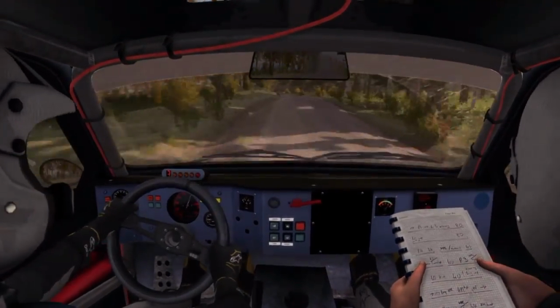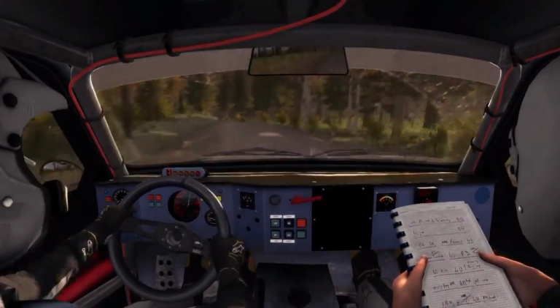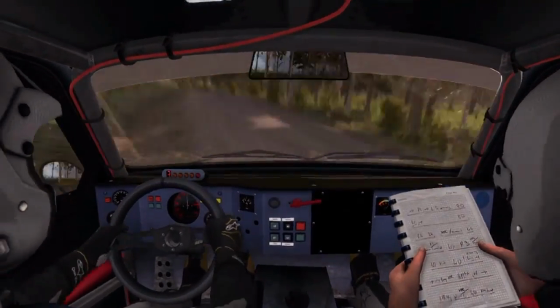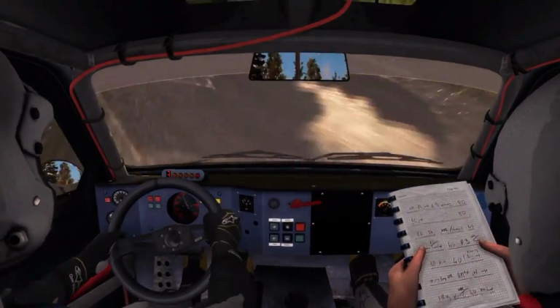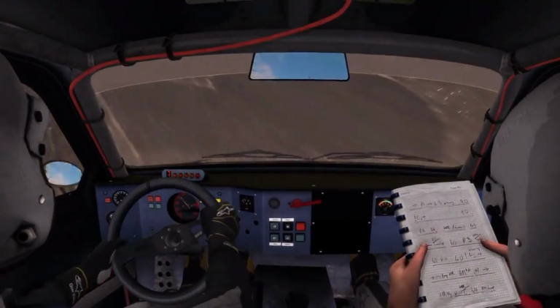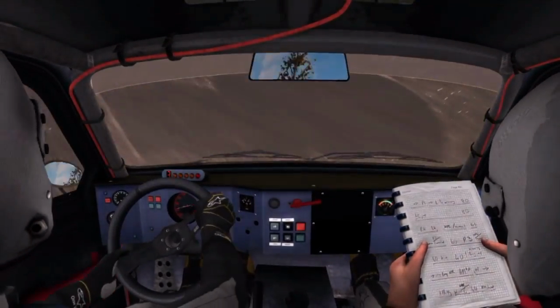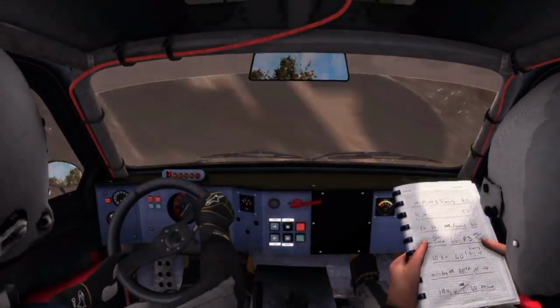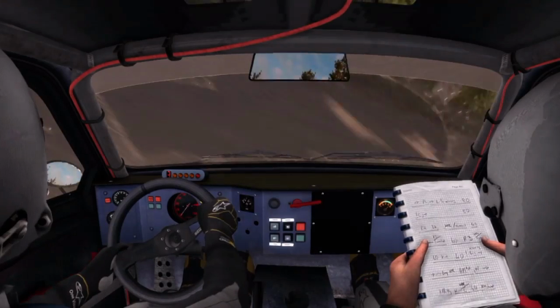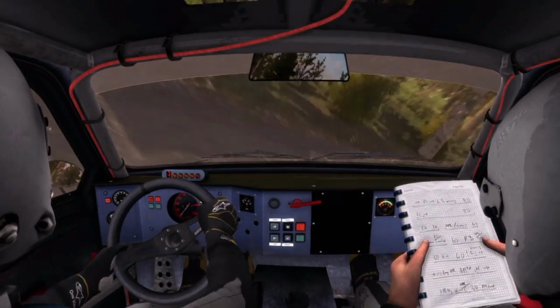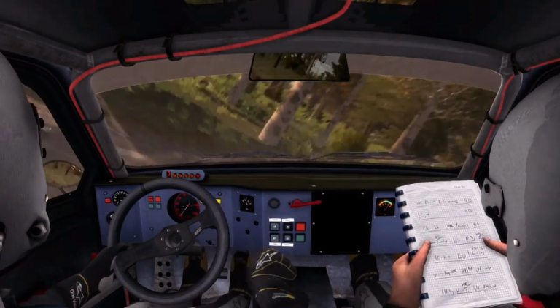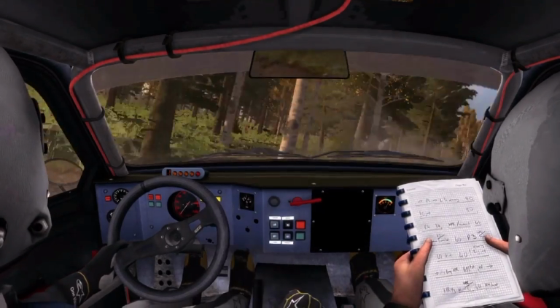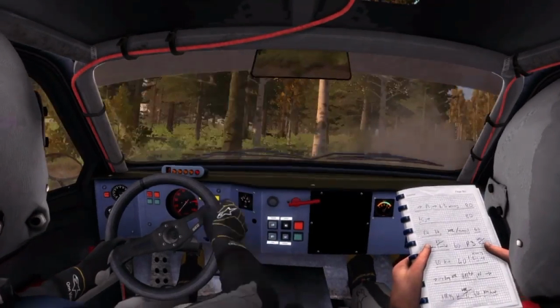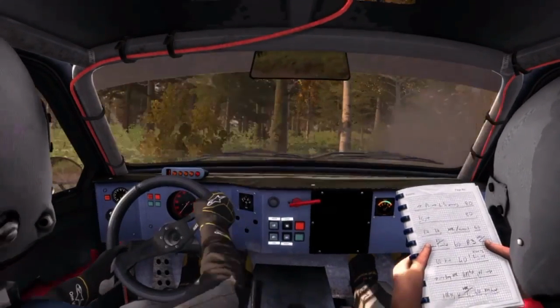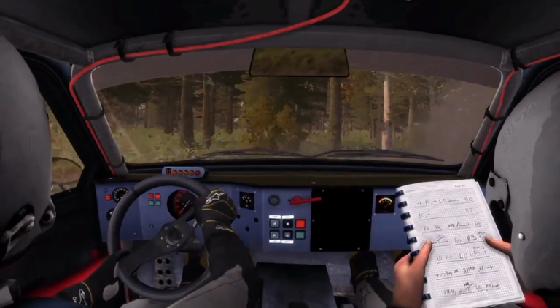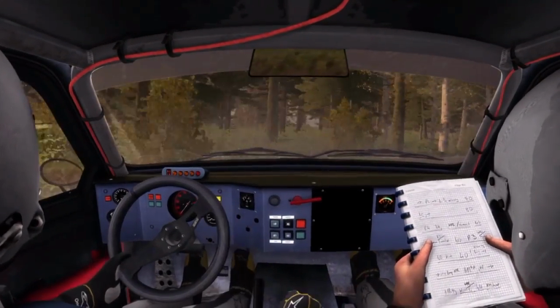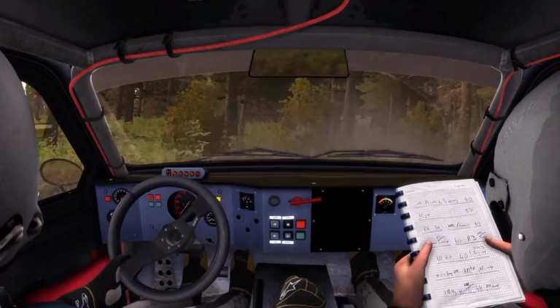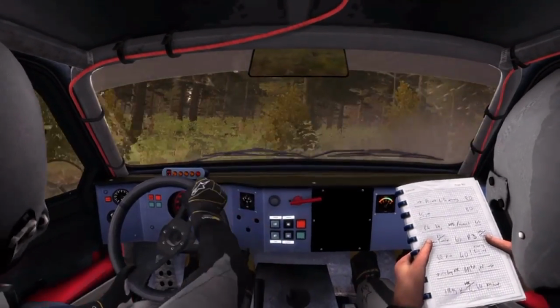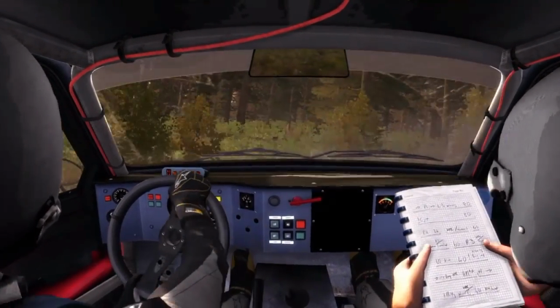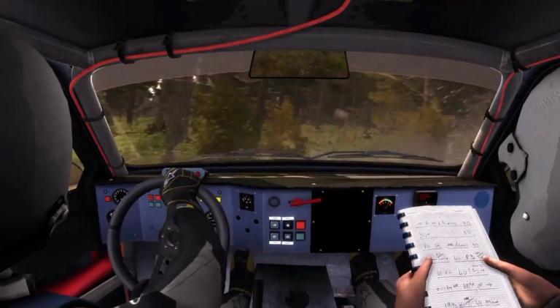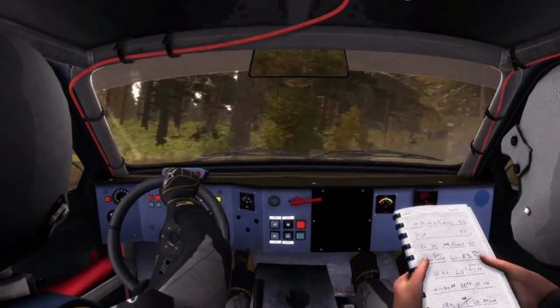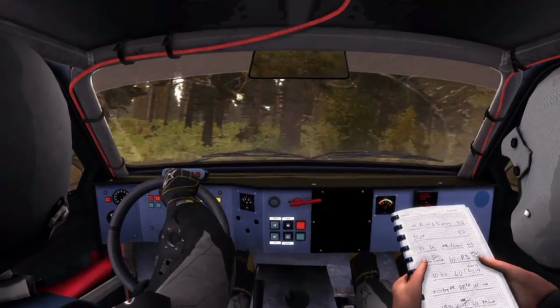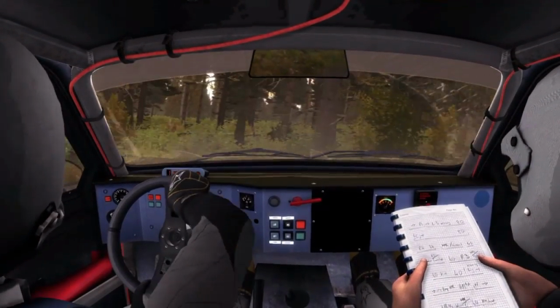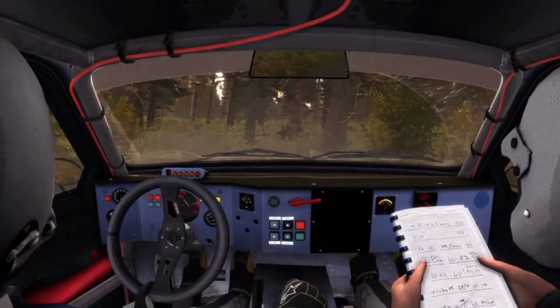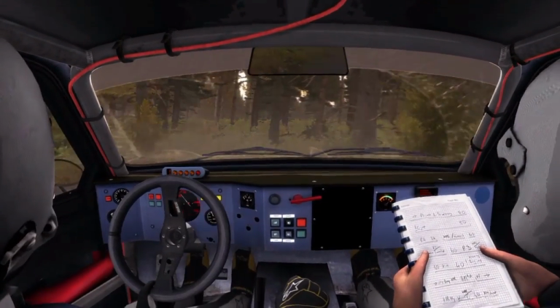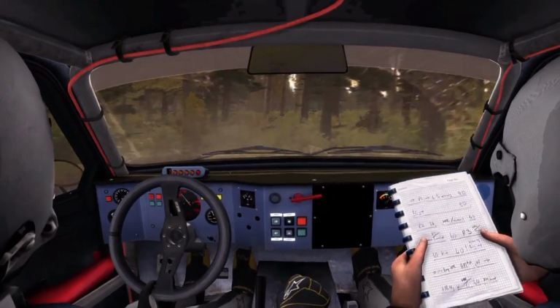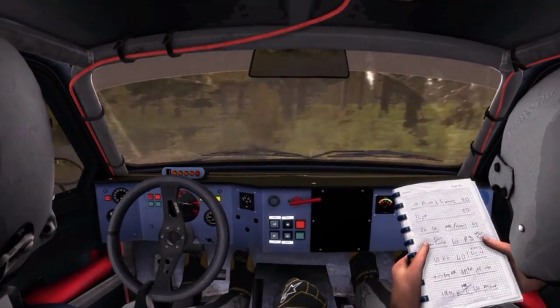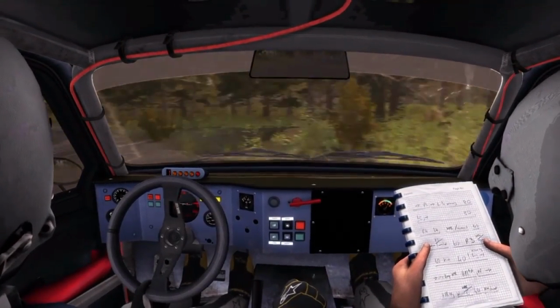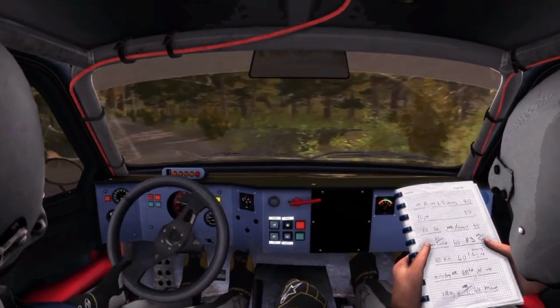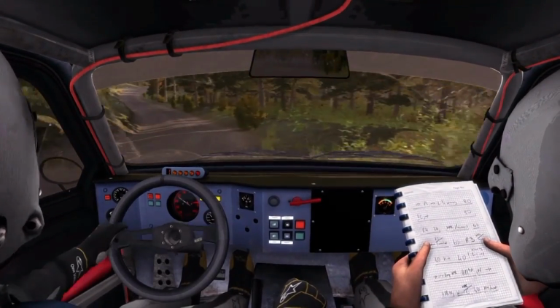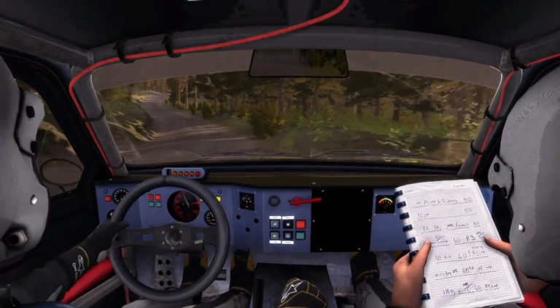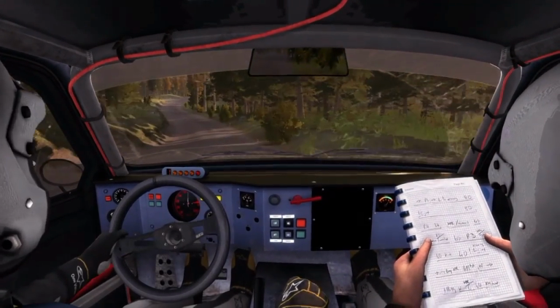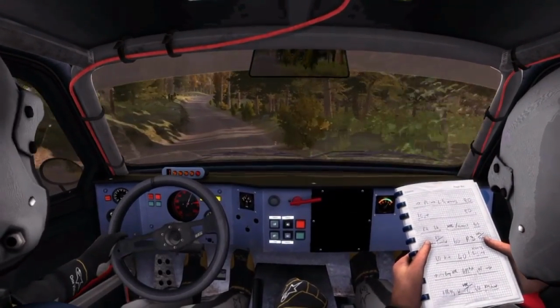60, right 5 past junction, keep in, over crest, jump, and crest, jump maybe.